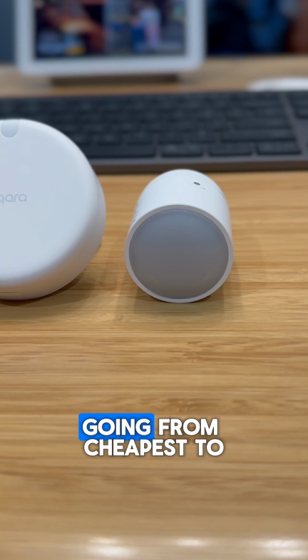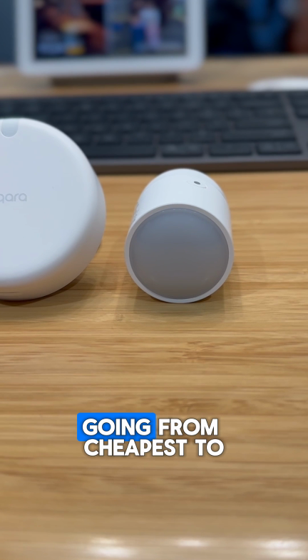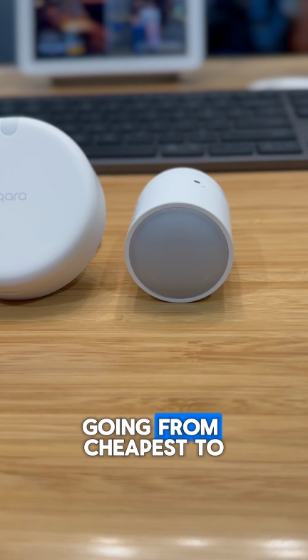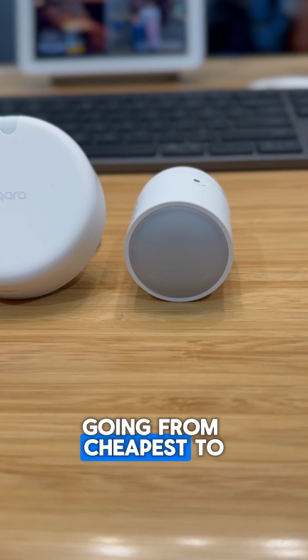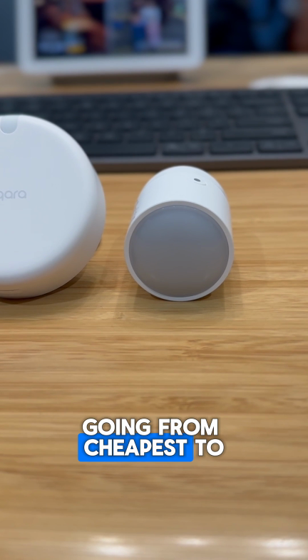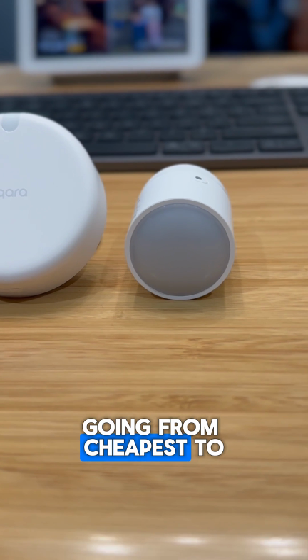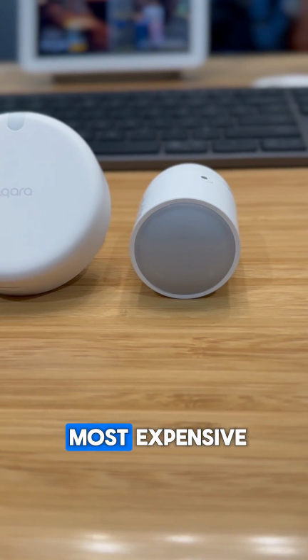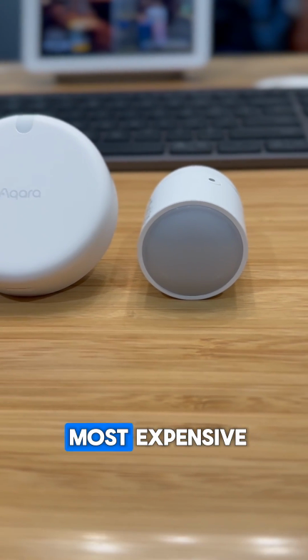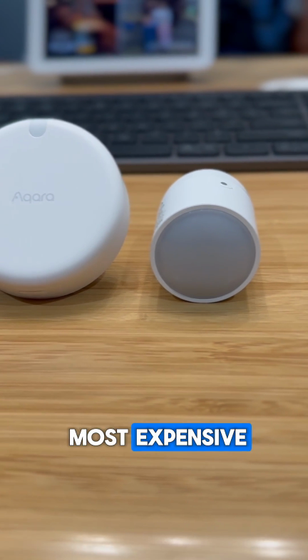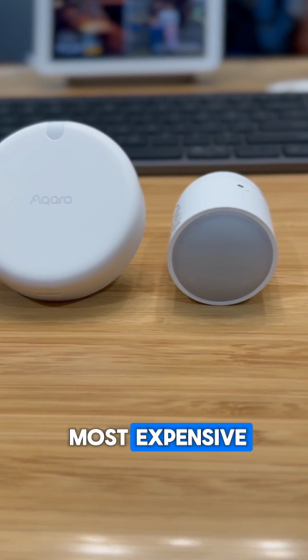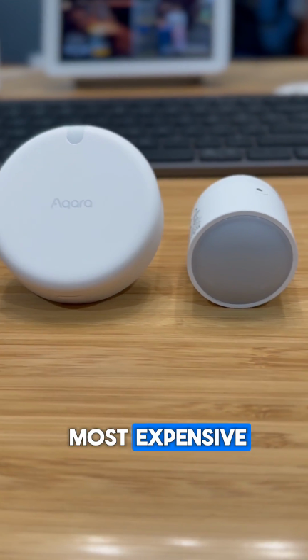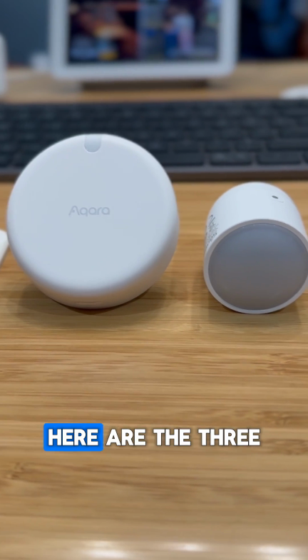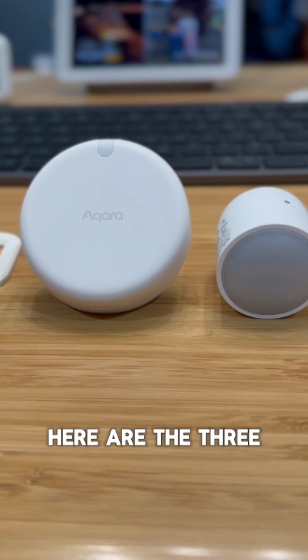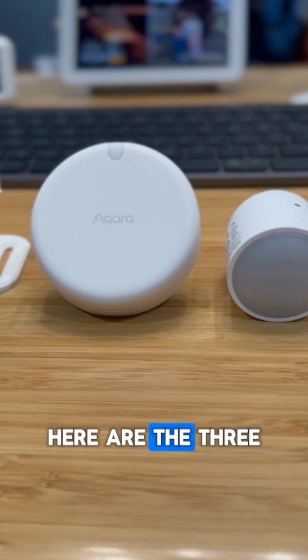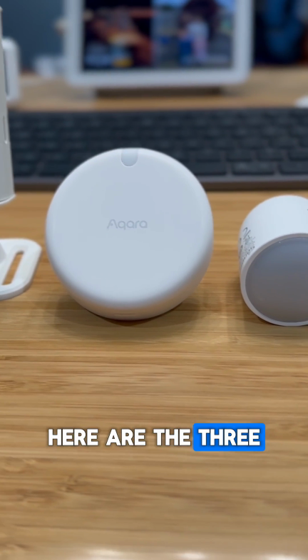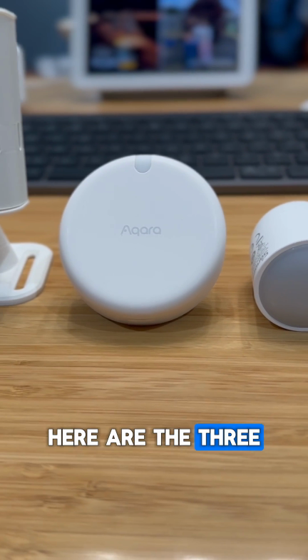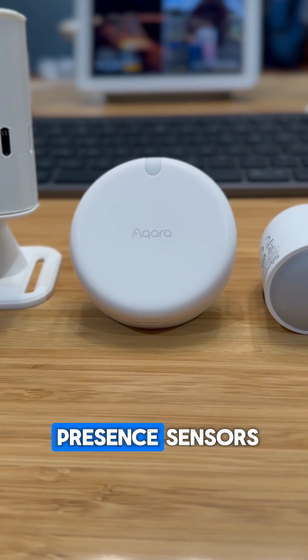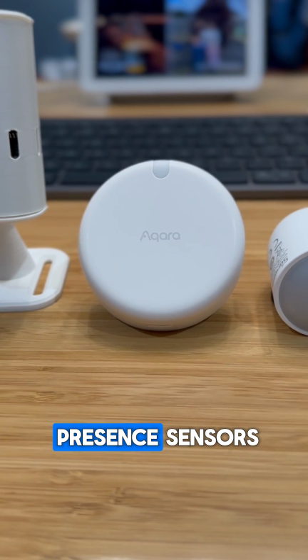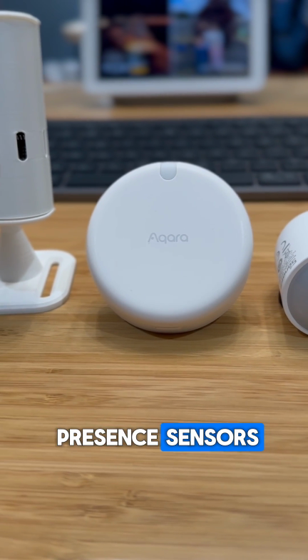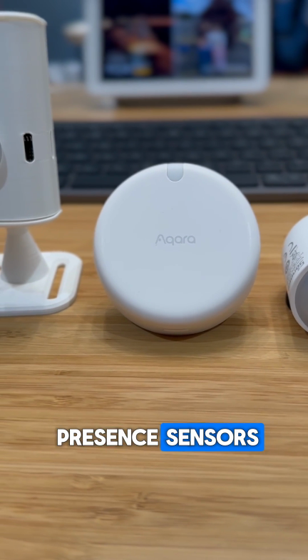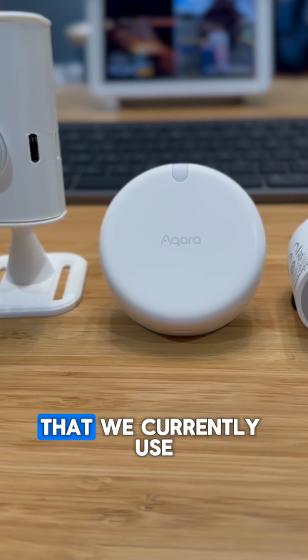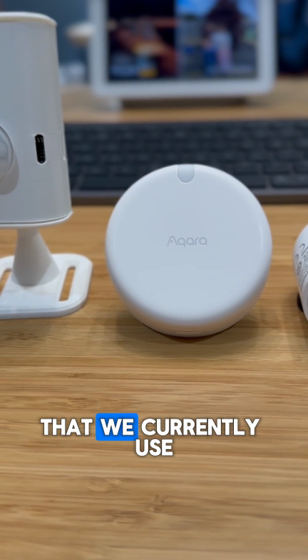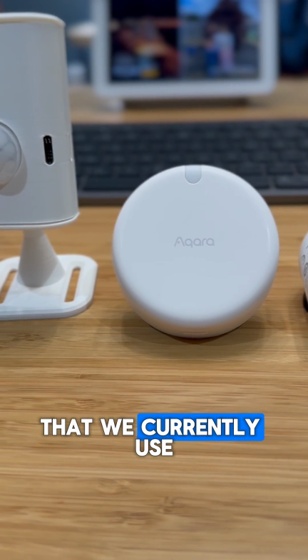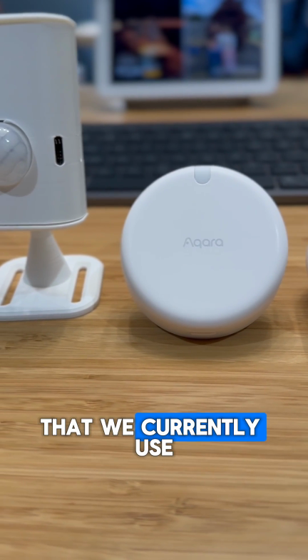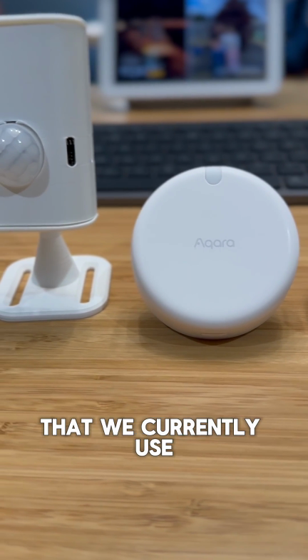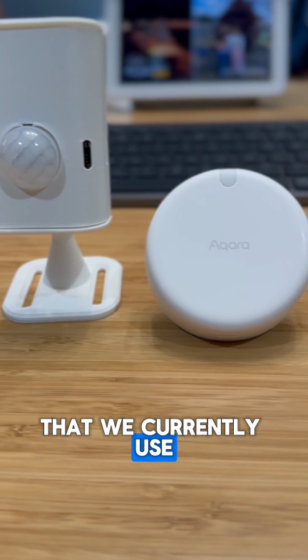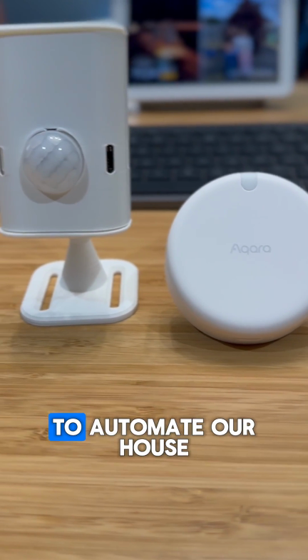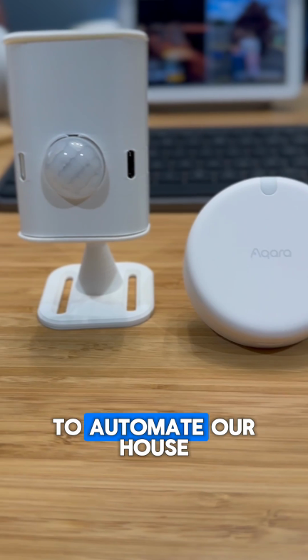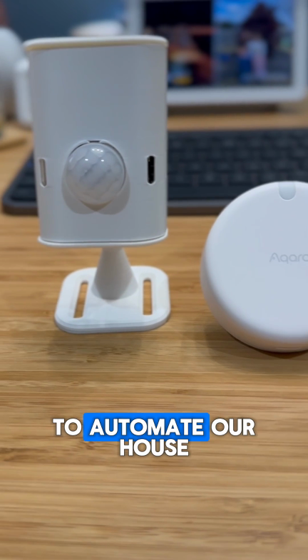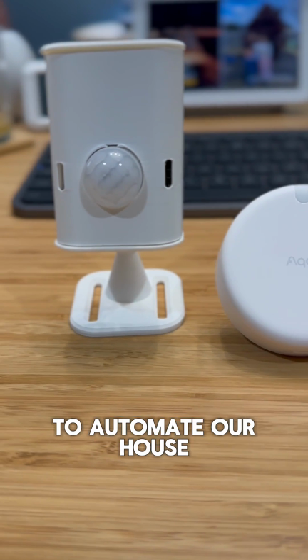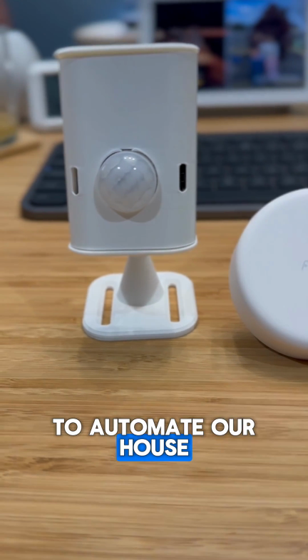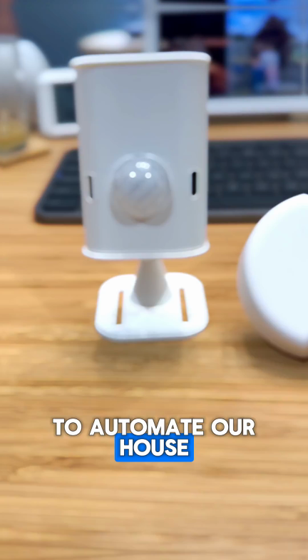Going from cheapest to most expensive, here are the three presence sensors that we currently use to automate our house.